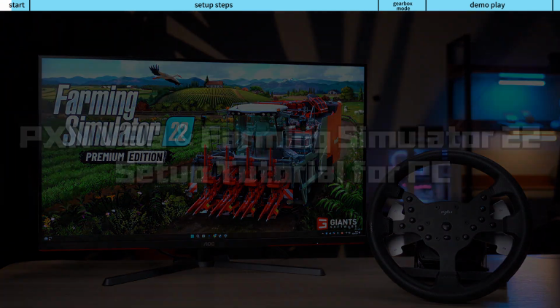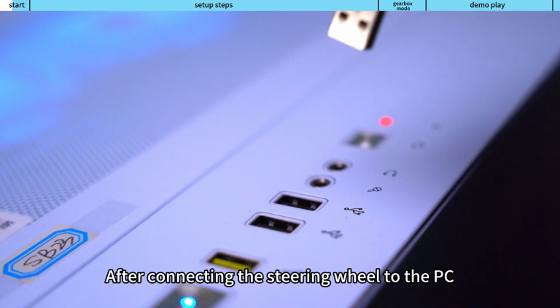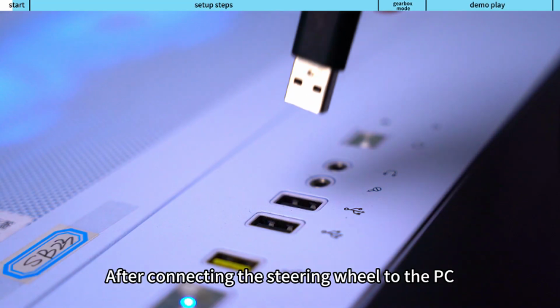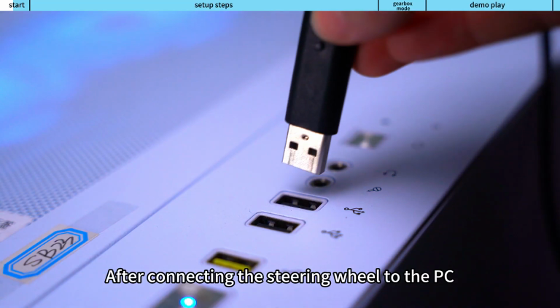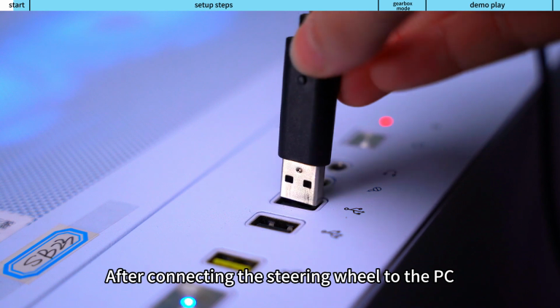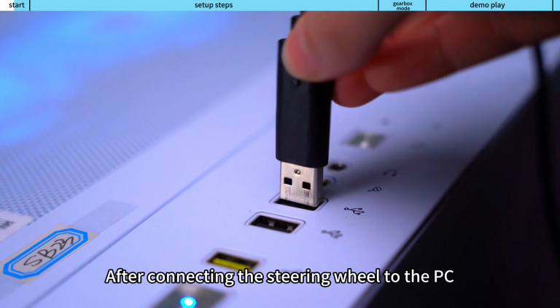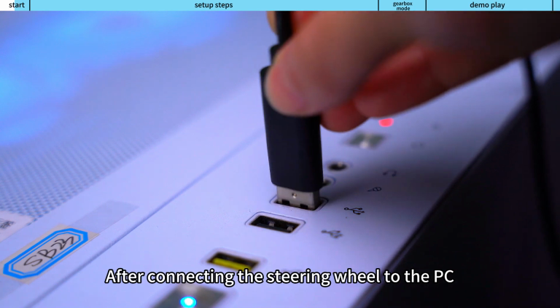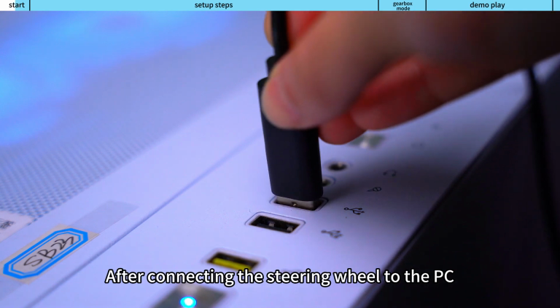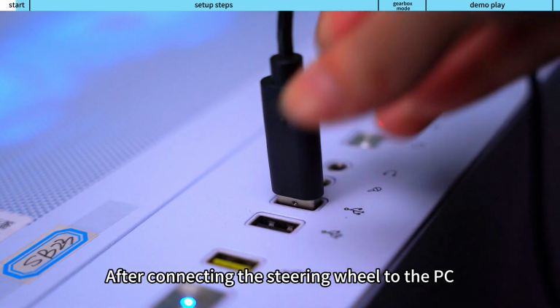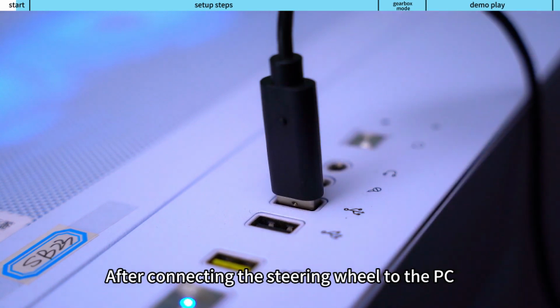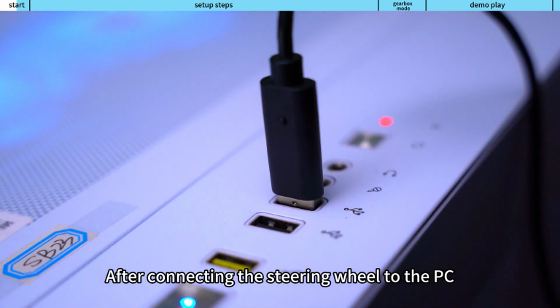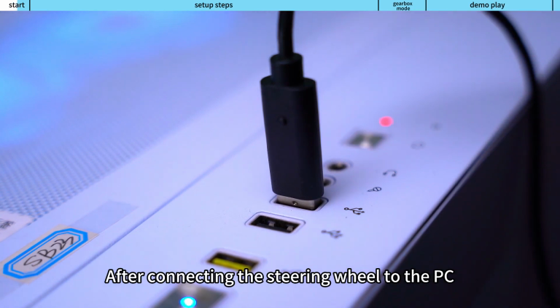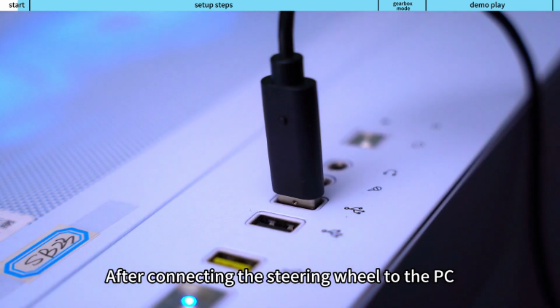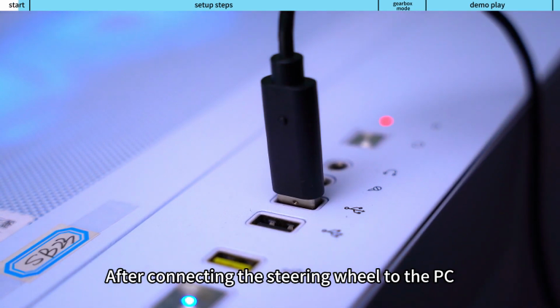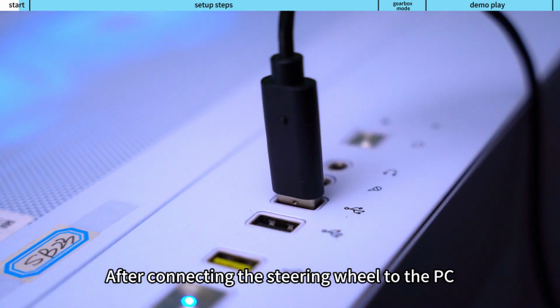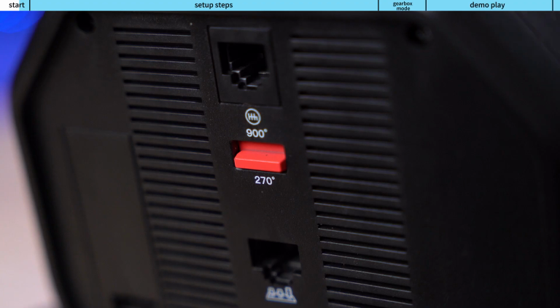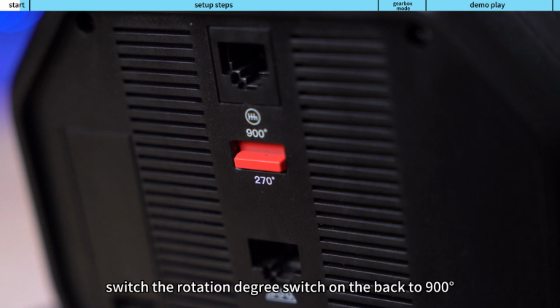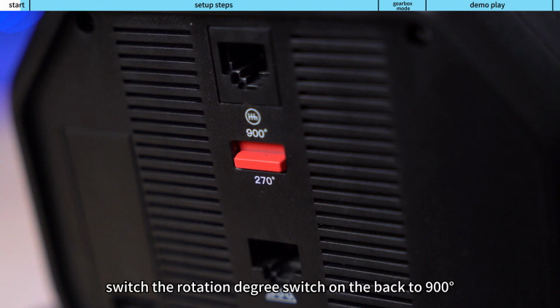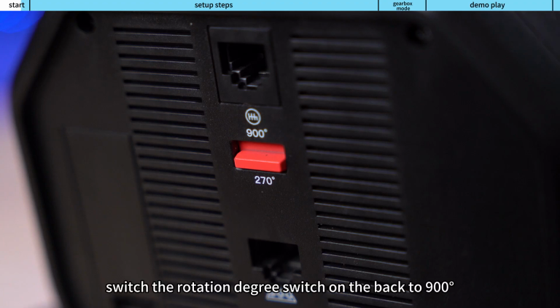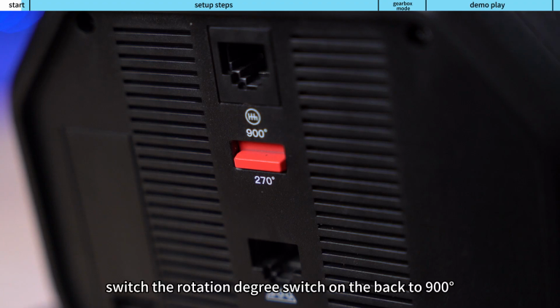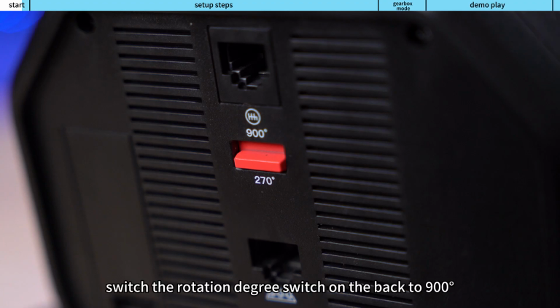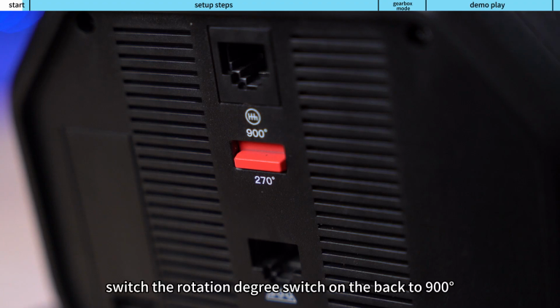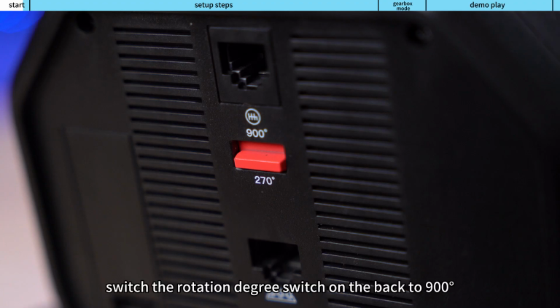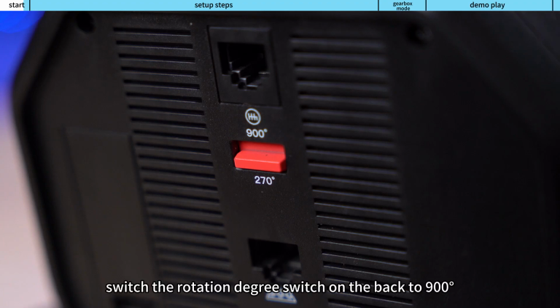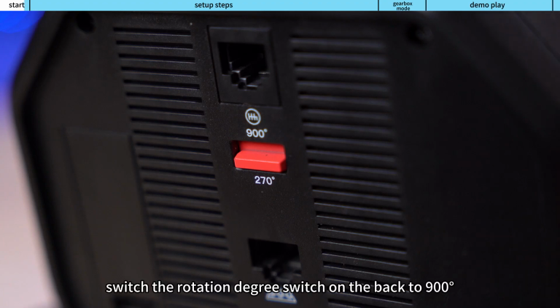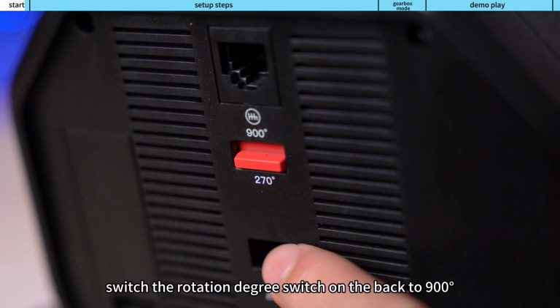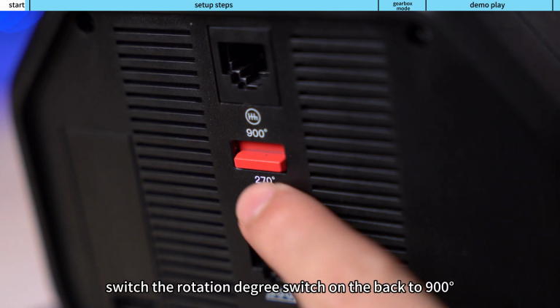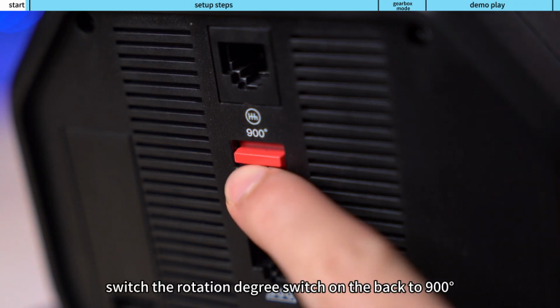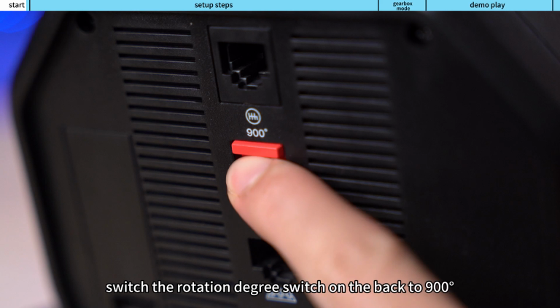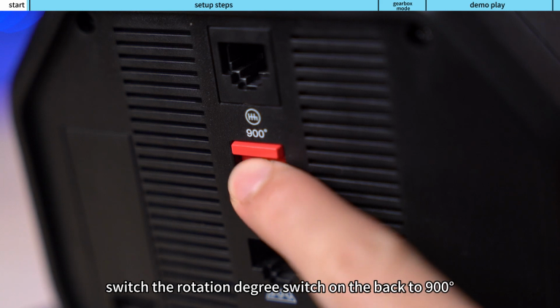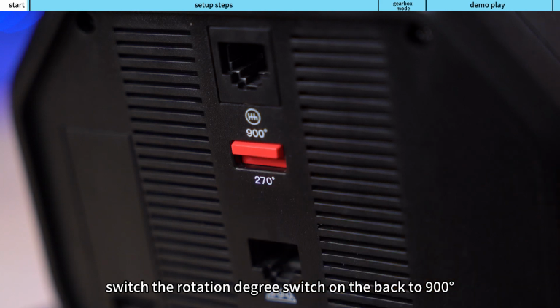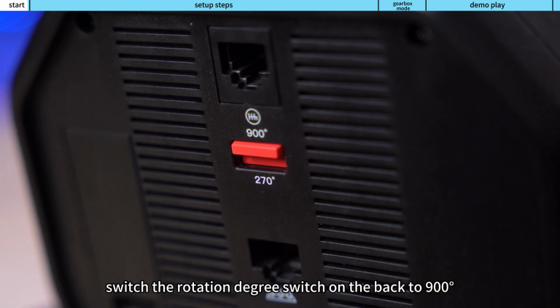After connecting the steering wheel to the PC, switch the rotation degree switch on the back to 900 degrees.